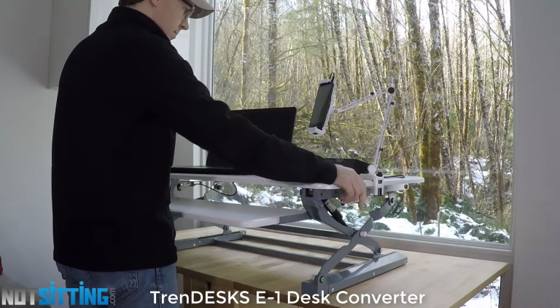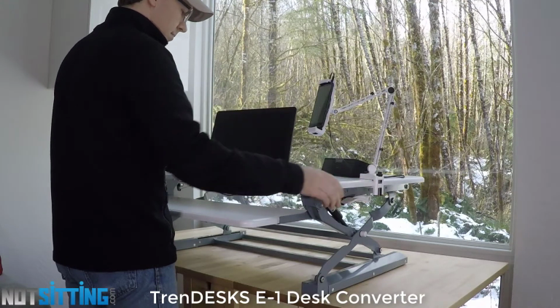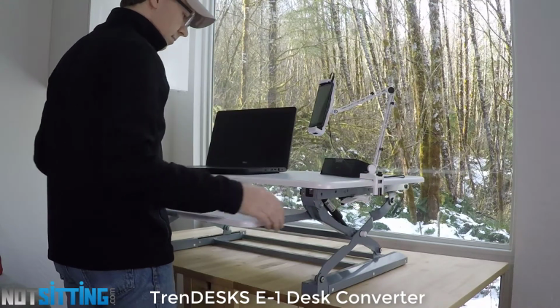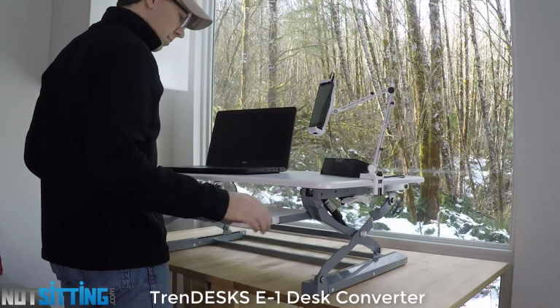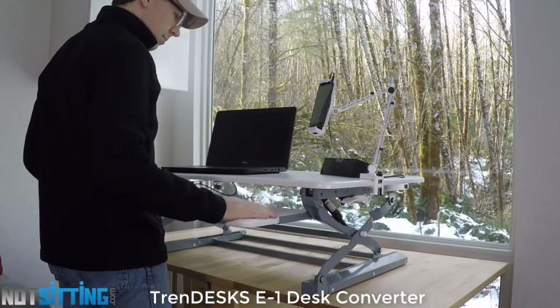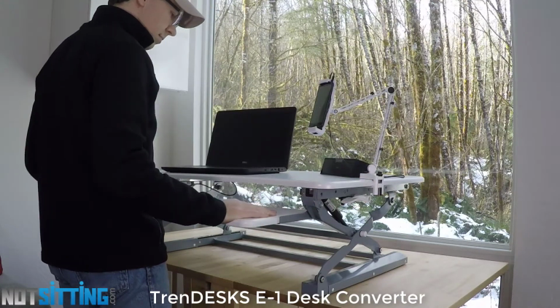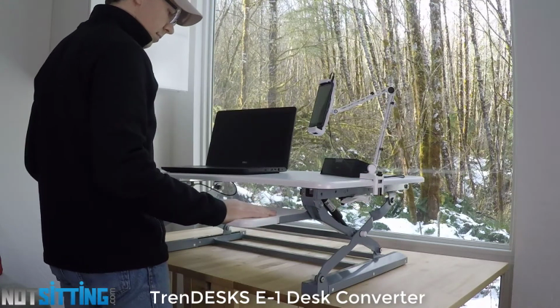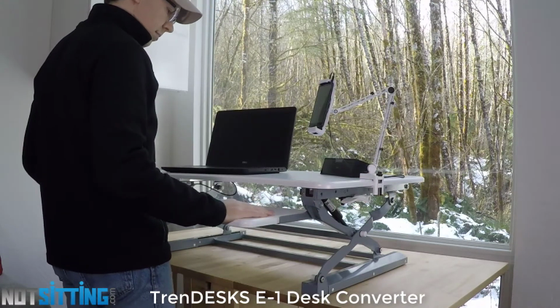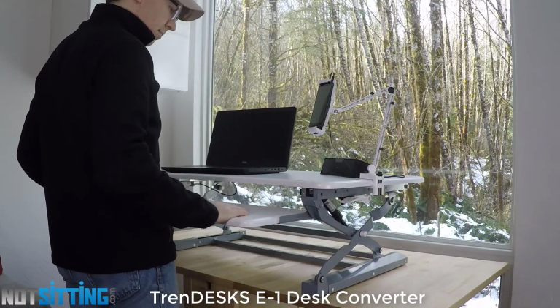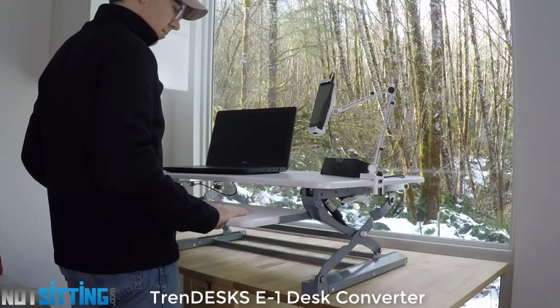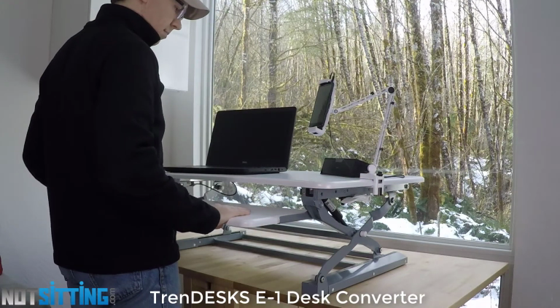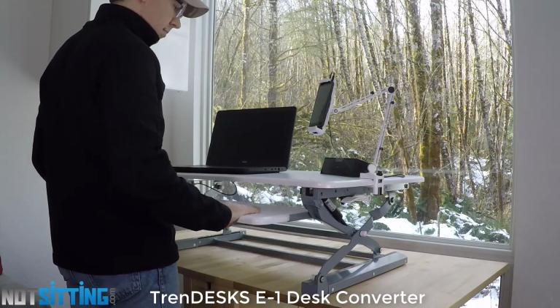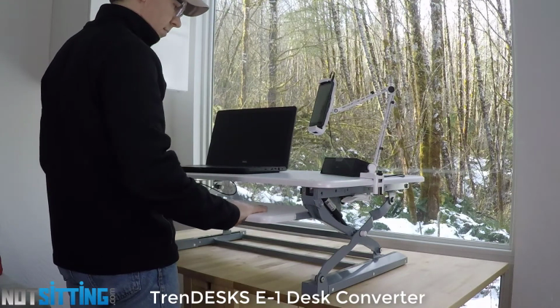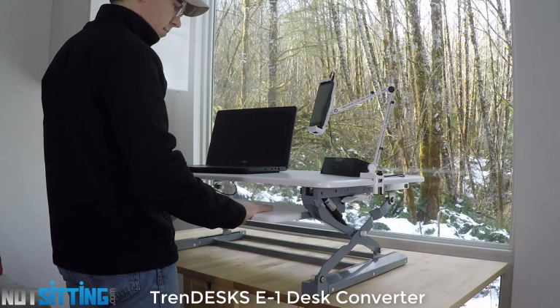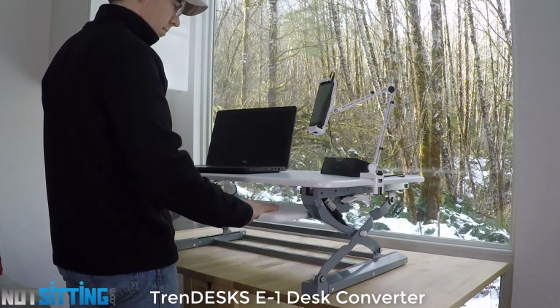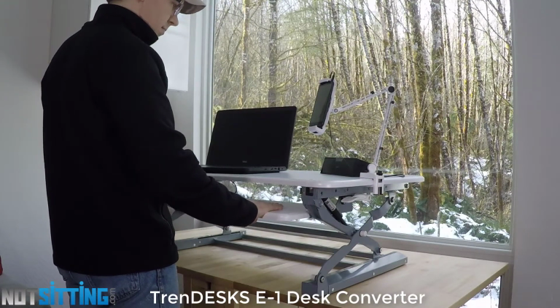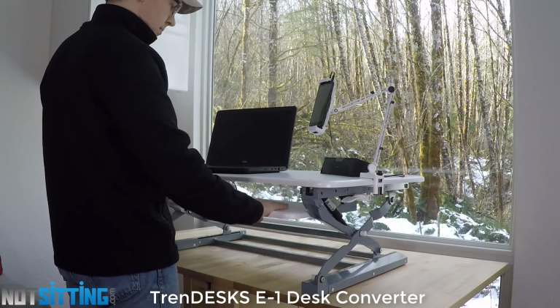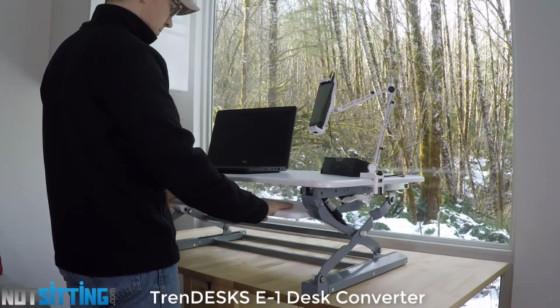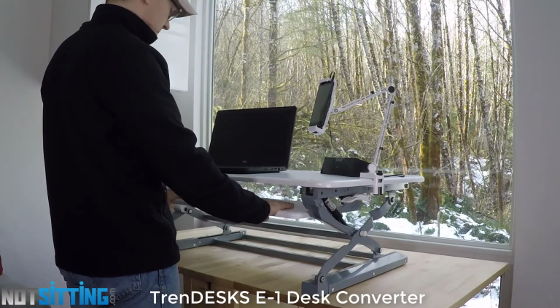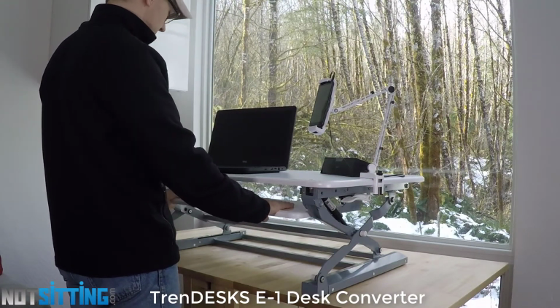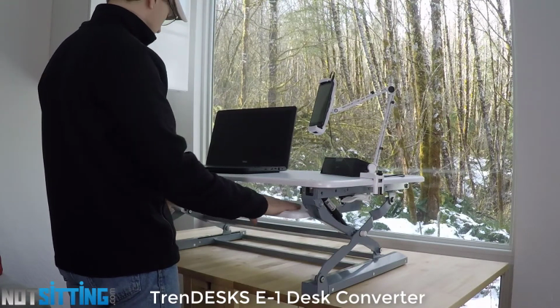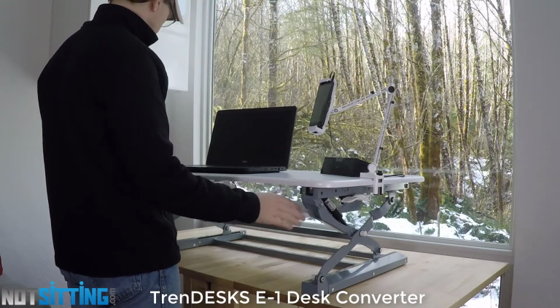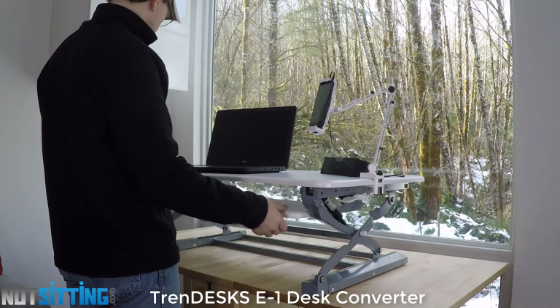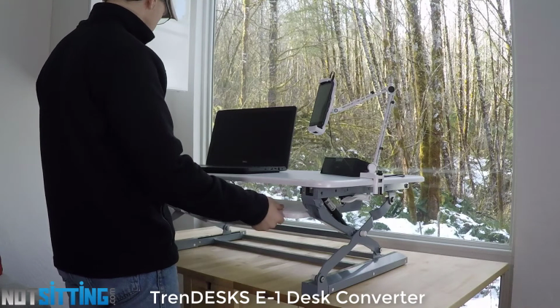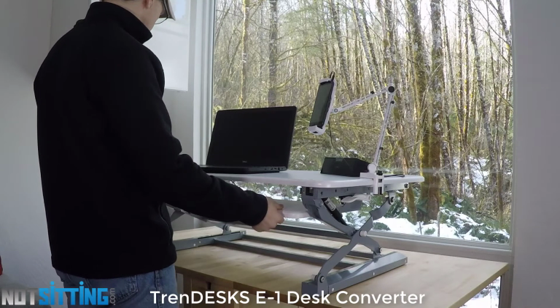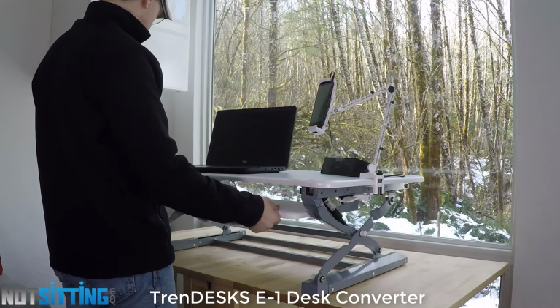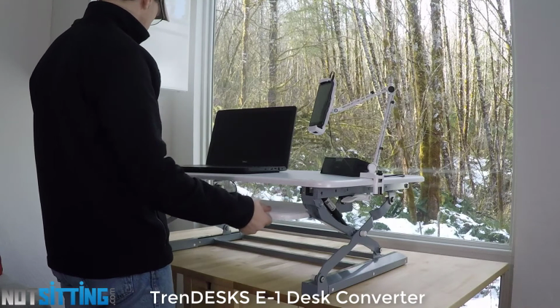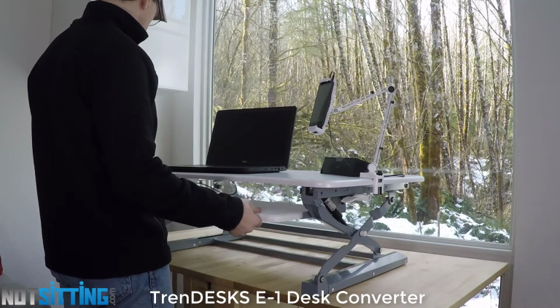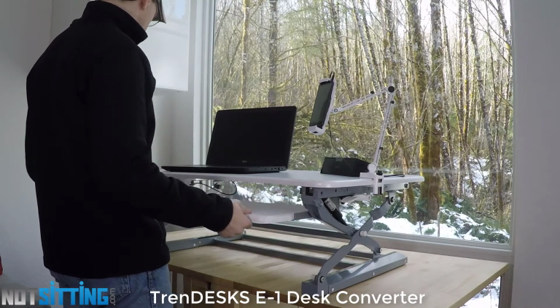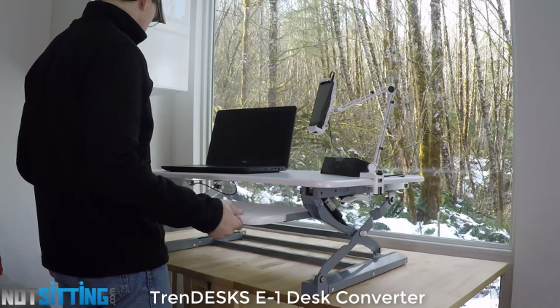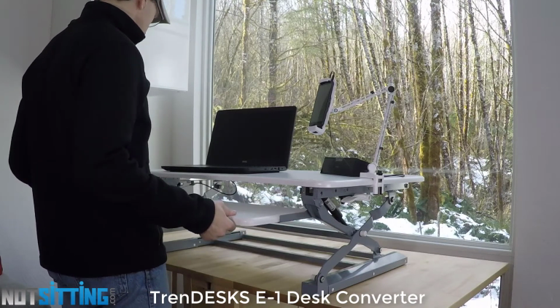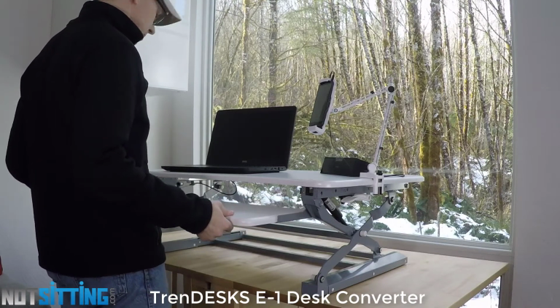The desk also comes with some nice accessories such as a power strip and a phone, tablet, or document holder.